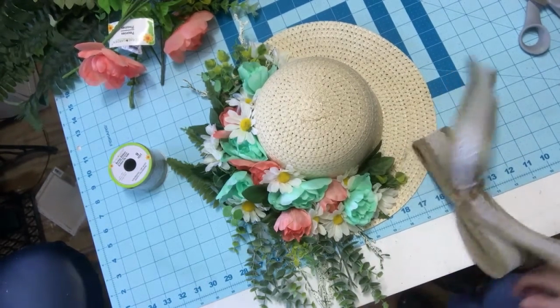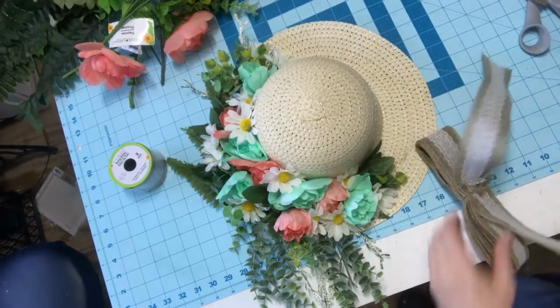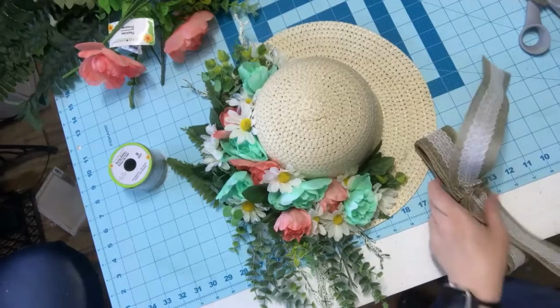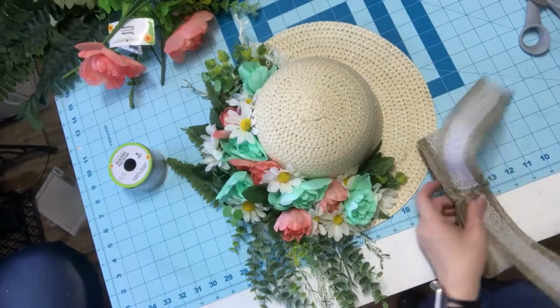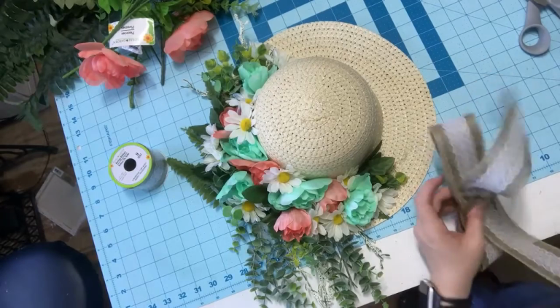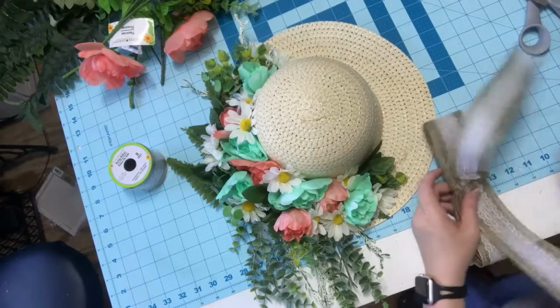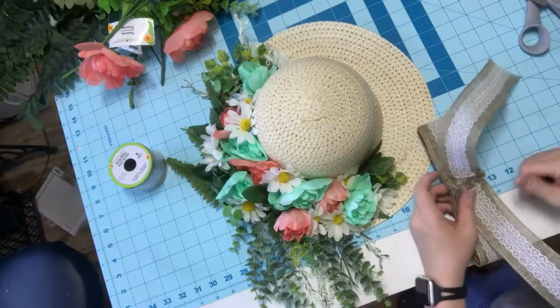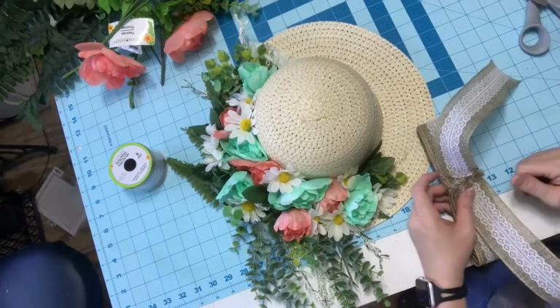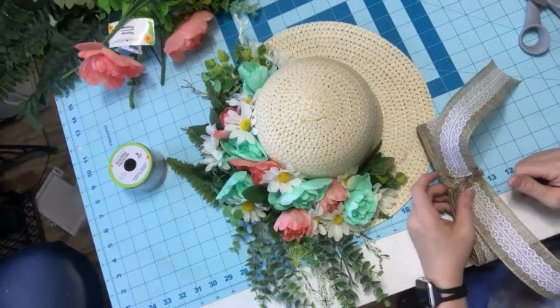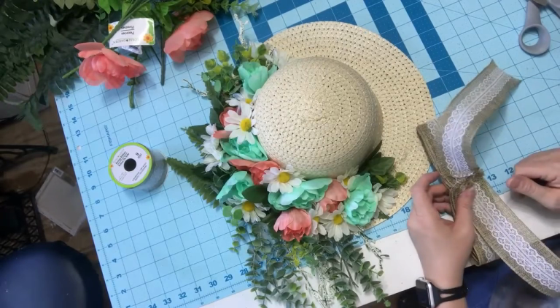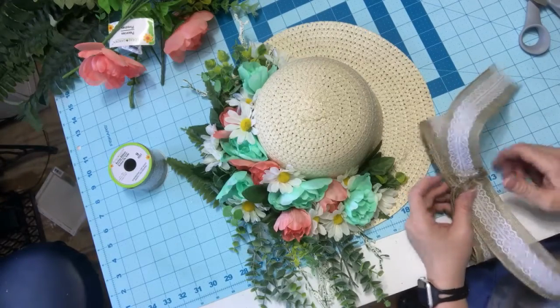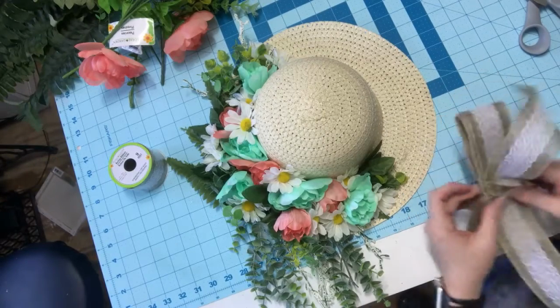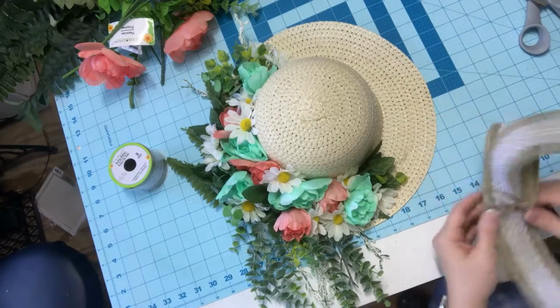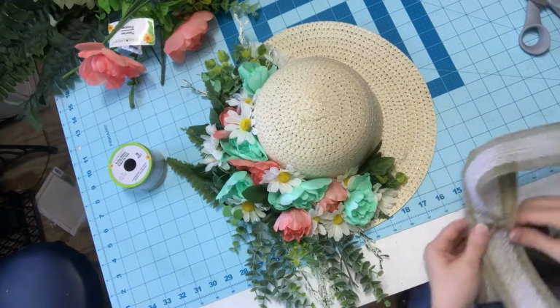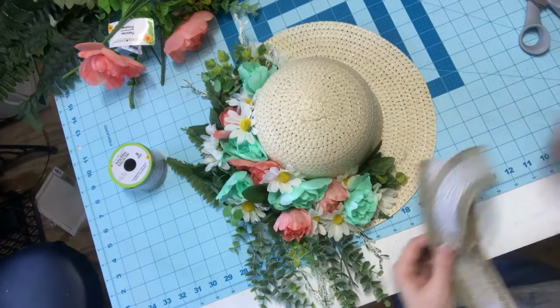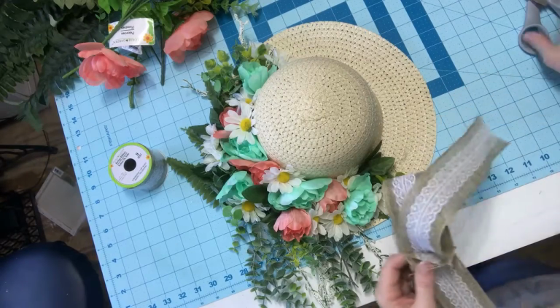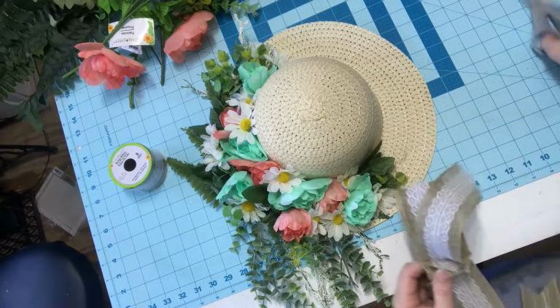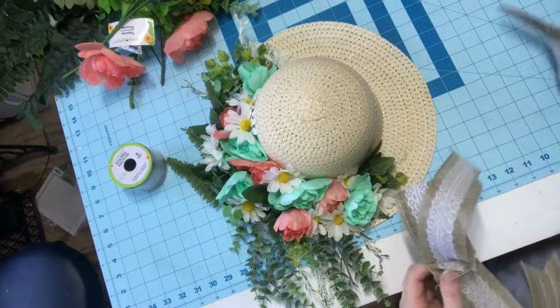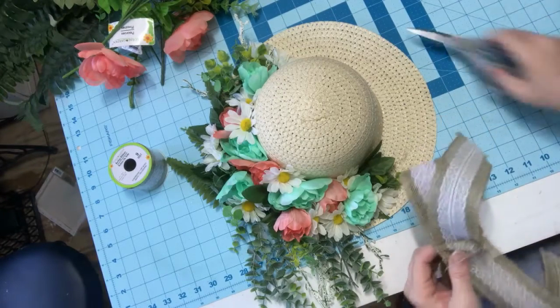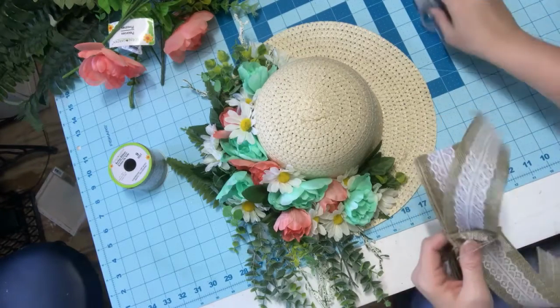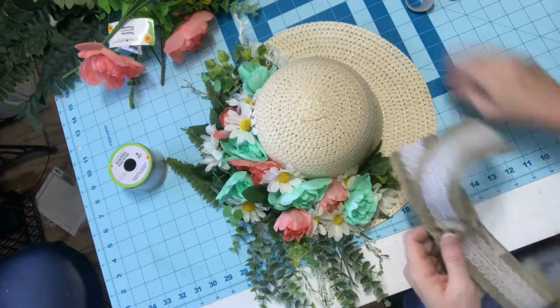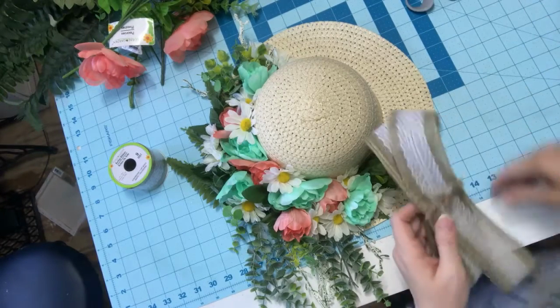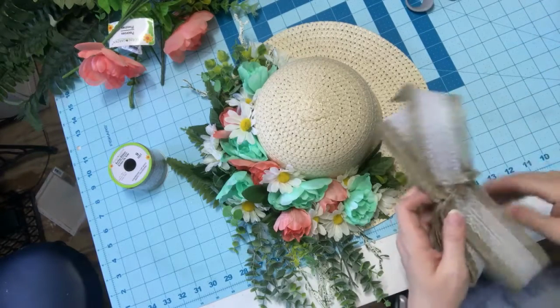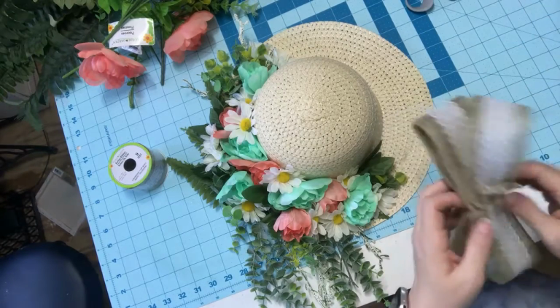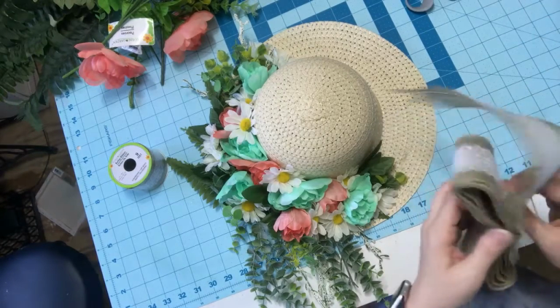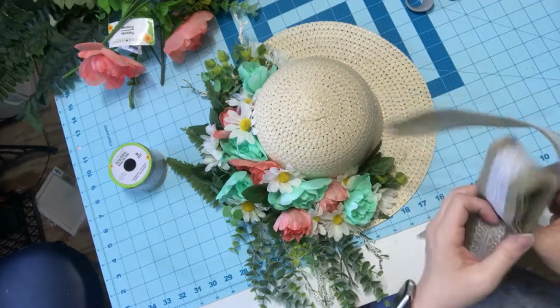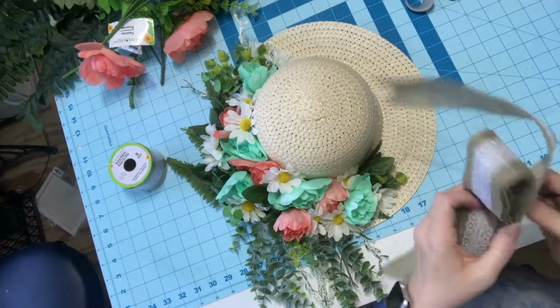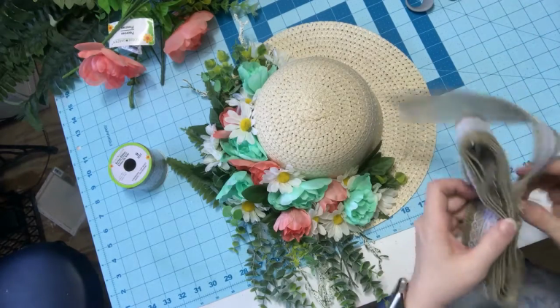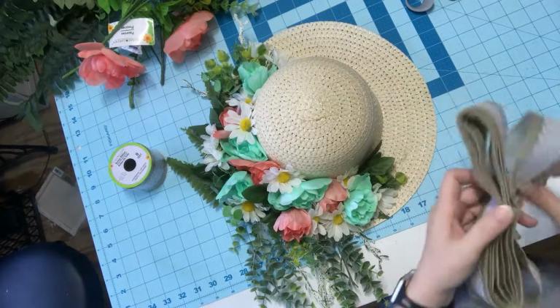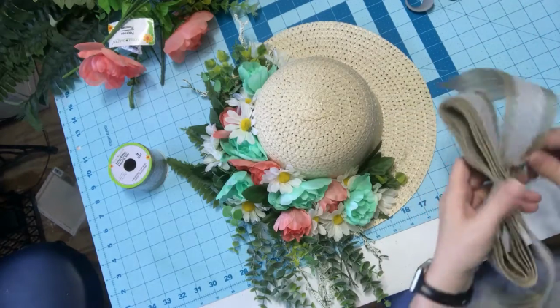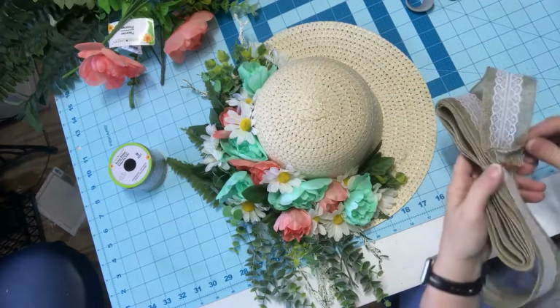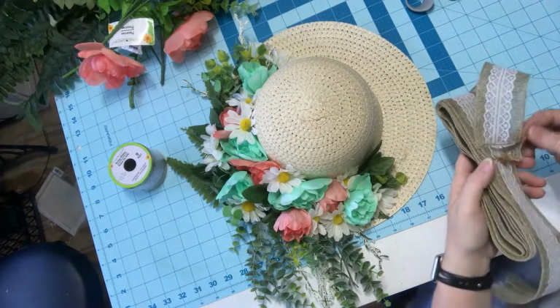I just threw my scissors in the garbage — oh gosh, that was an accident. I'm having a day, y'all.